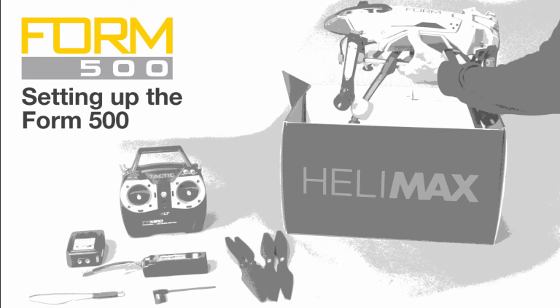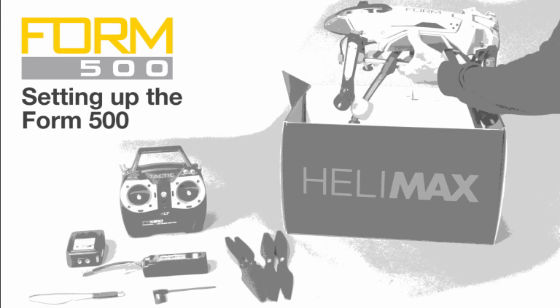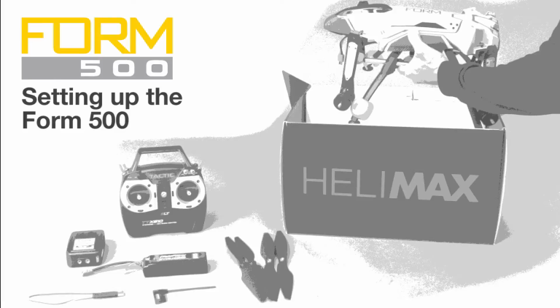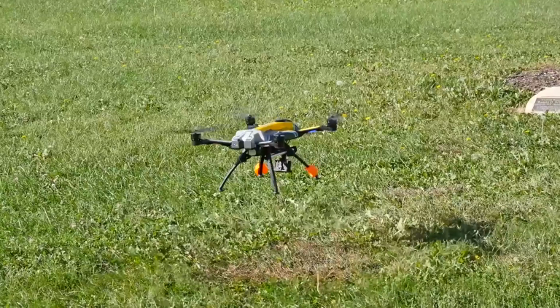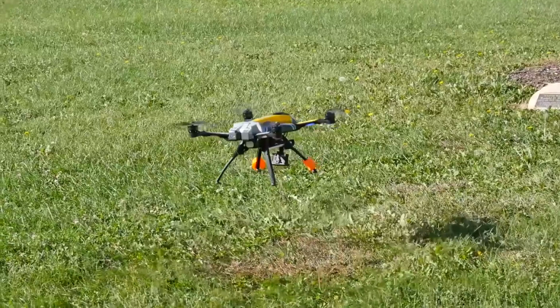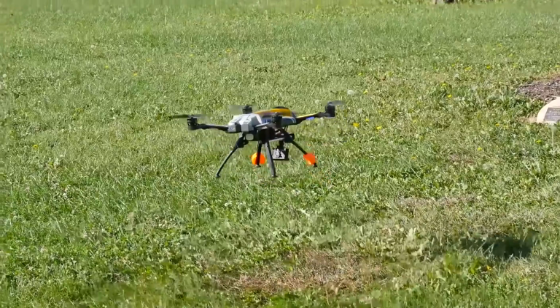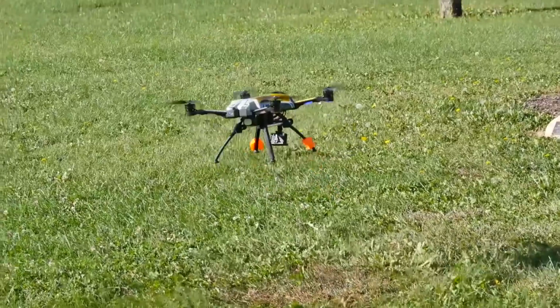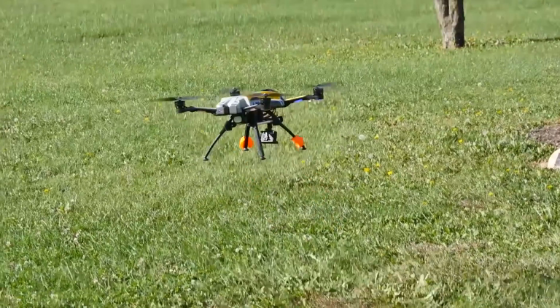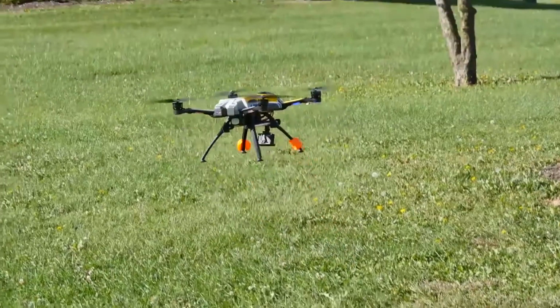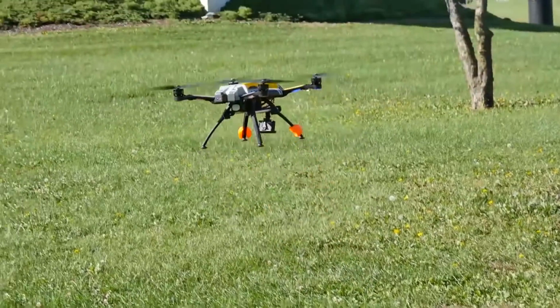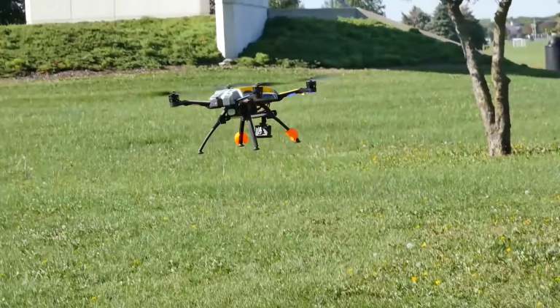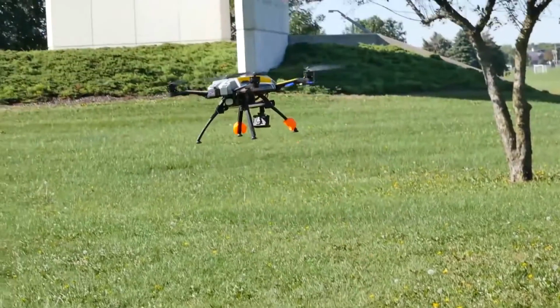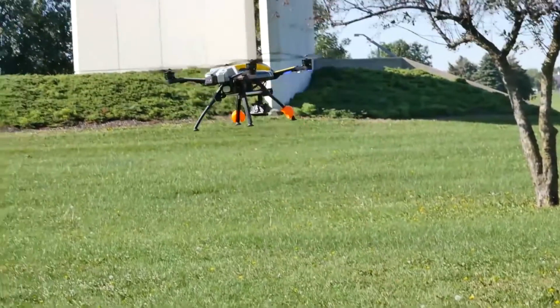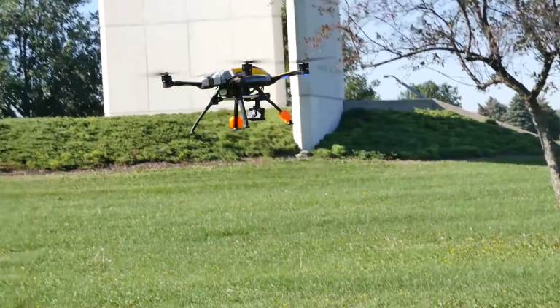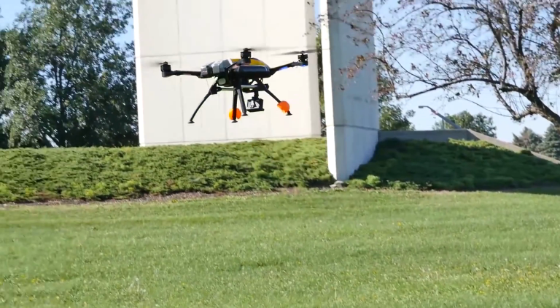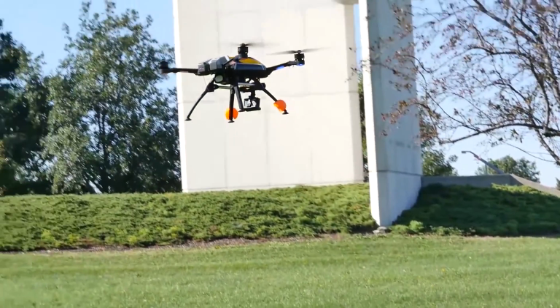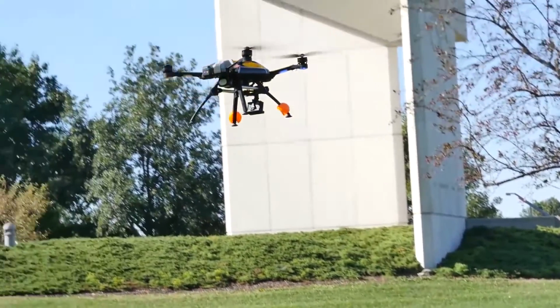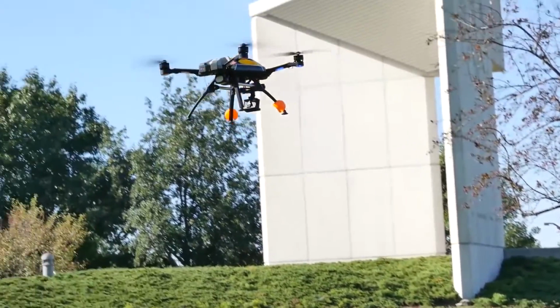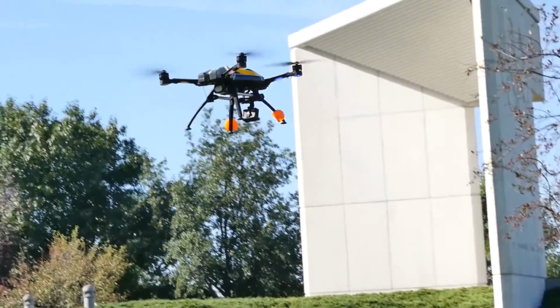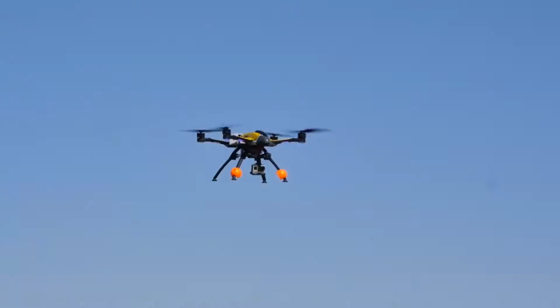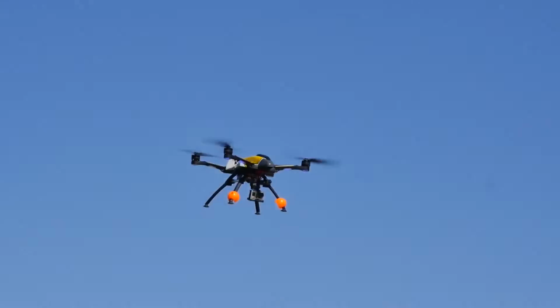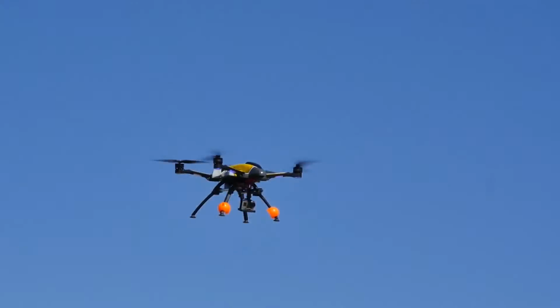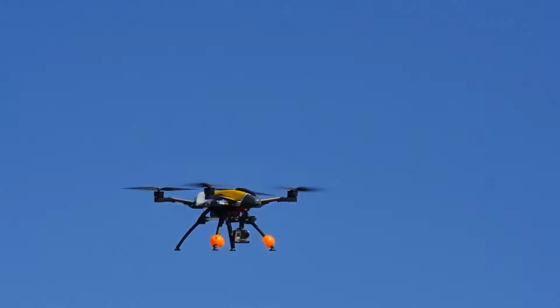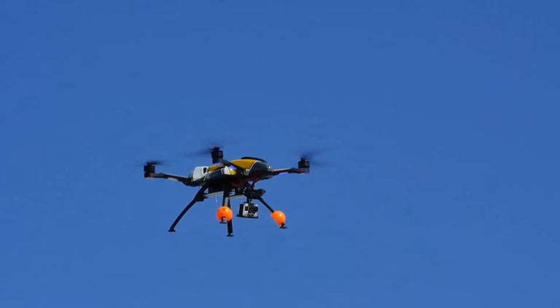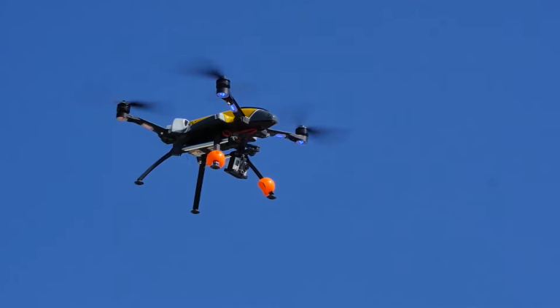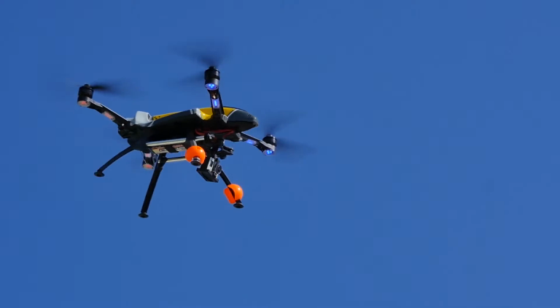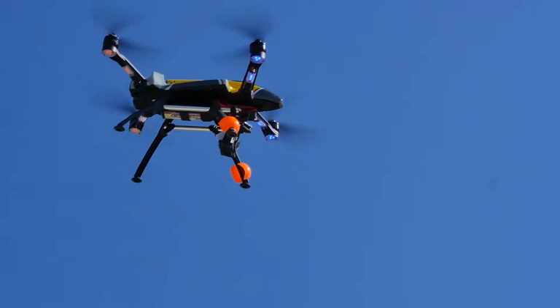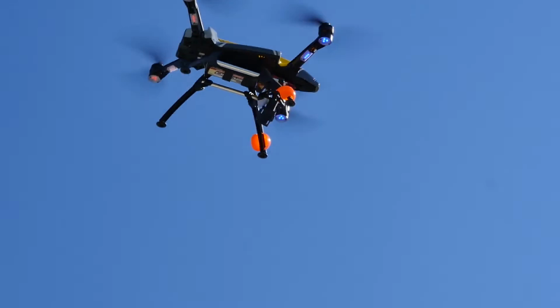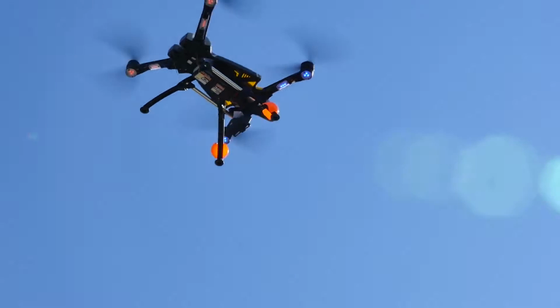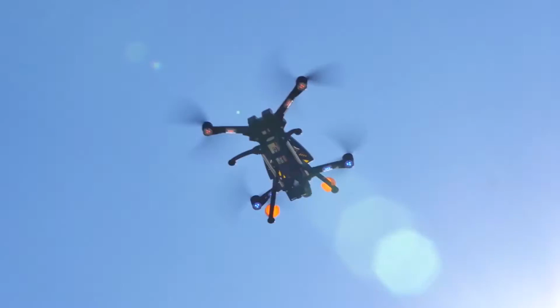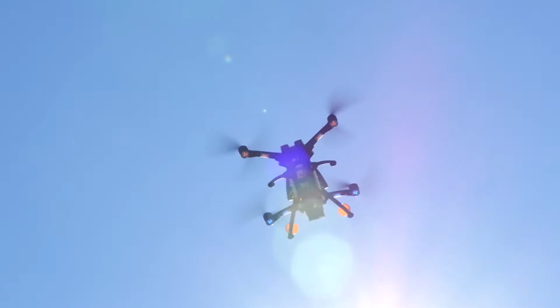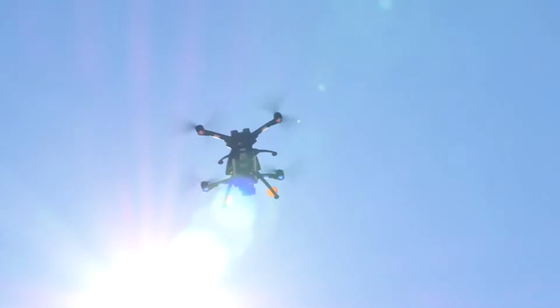In this video we will show you what is included in the Helimax Form 500 box and all the steps you need to take before getting your Form 500 airborne.